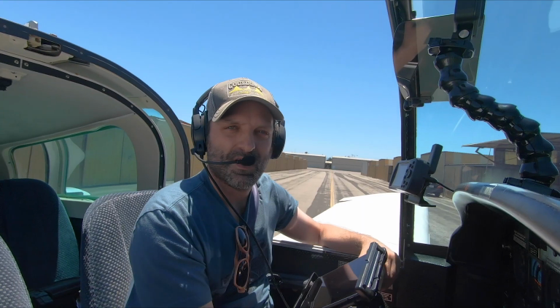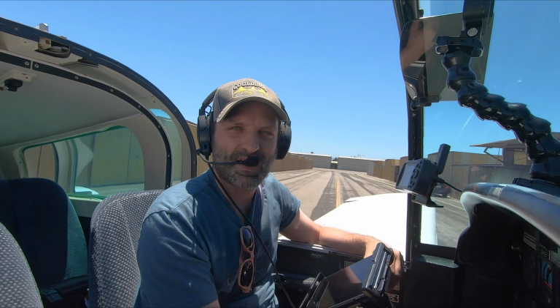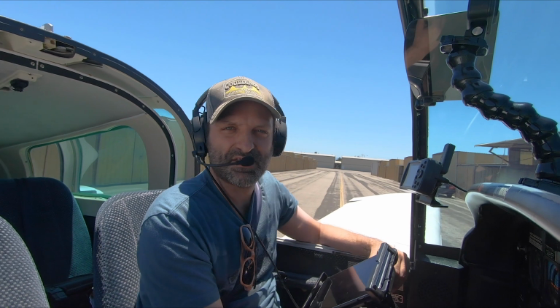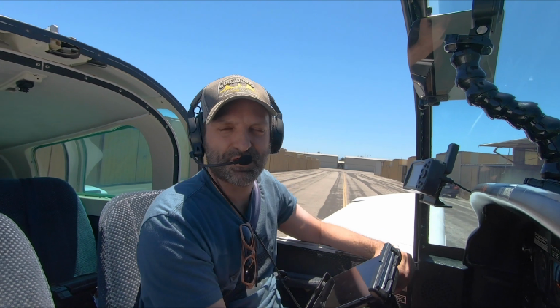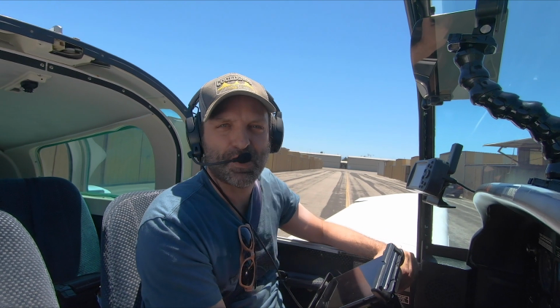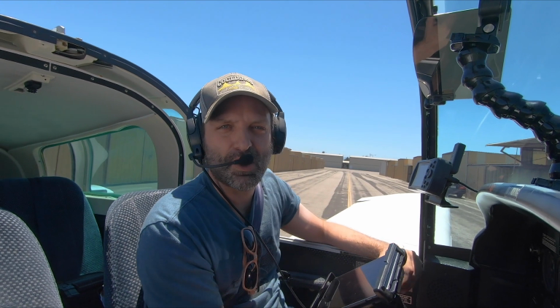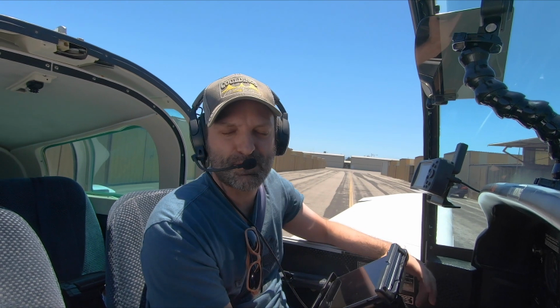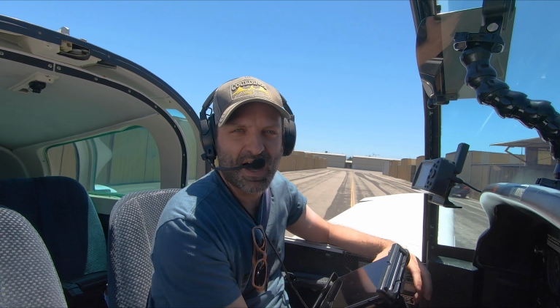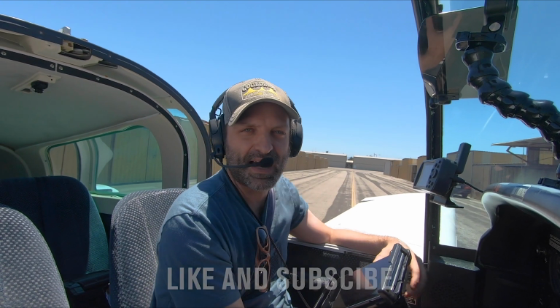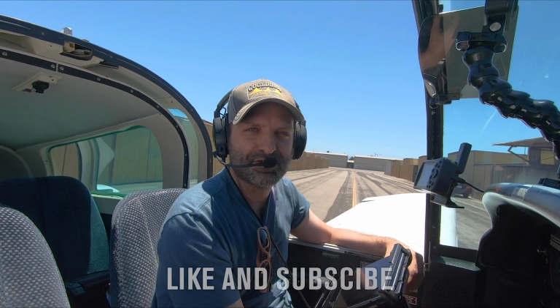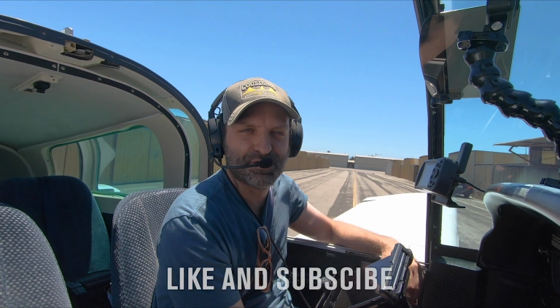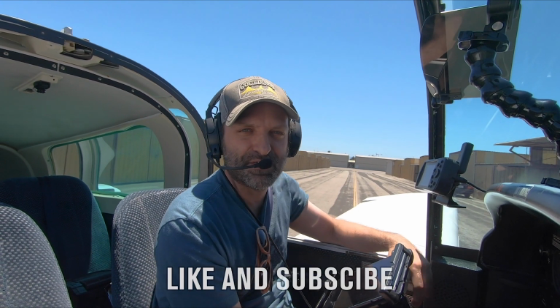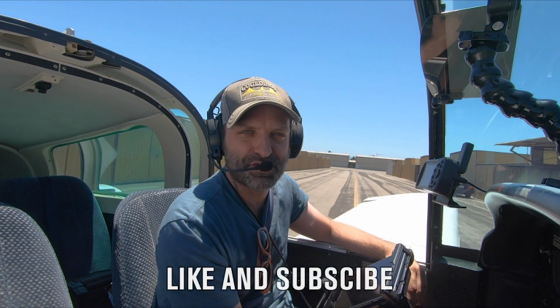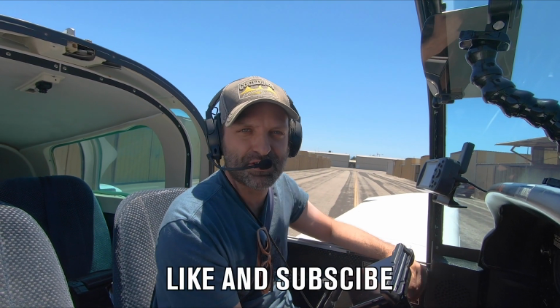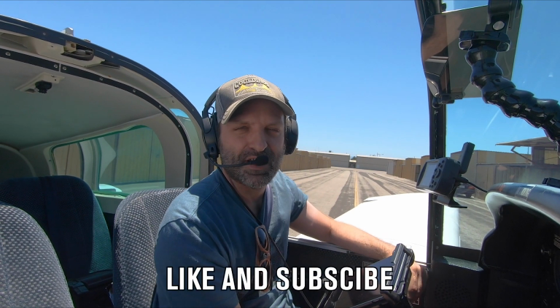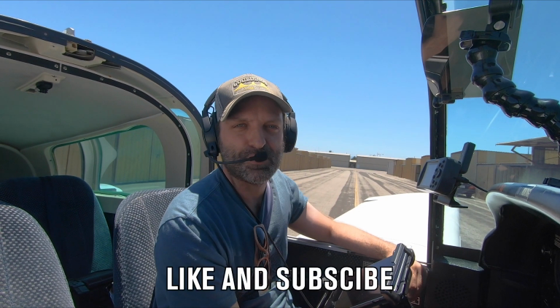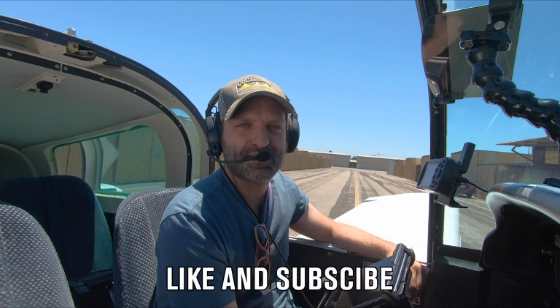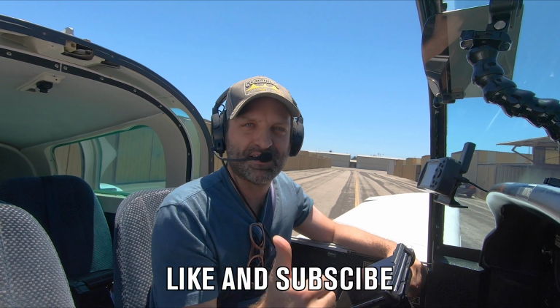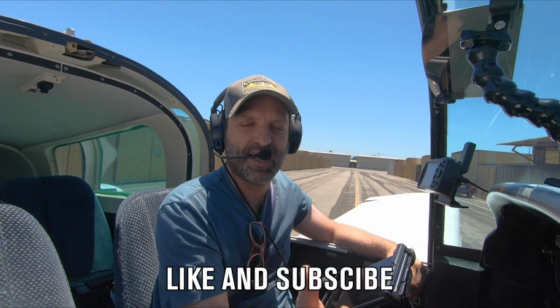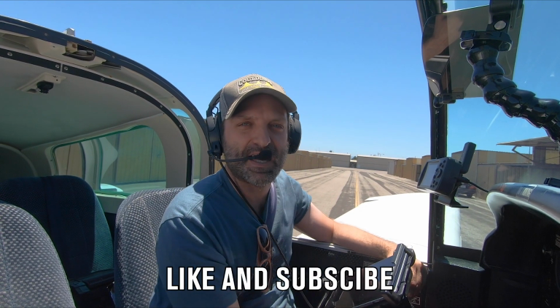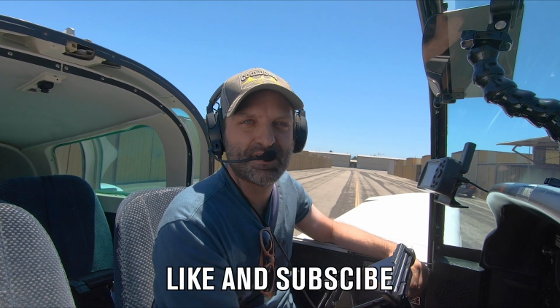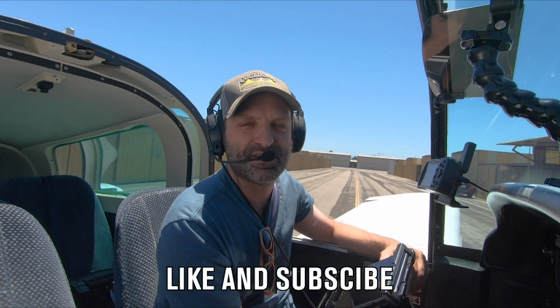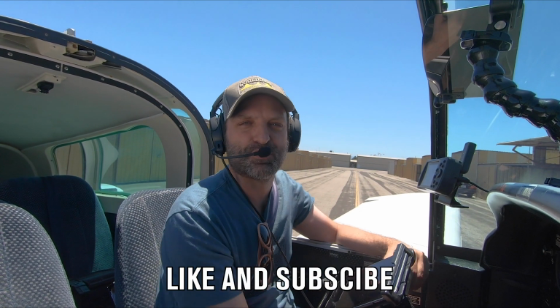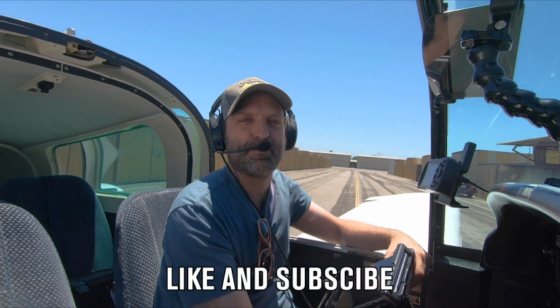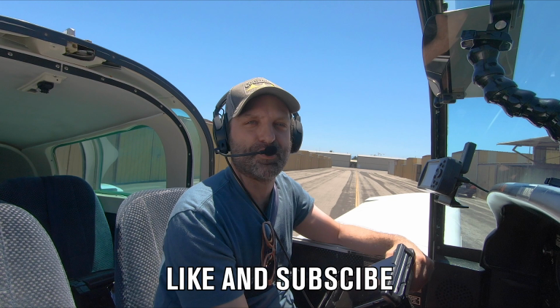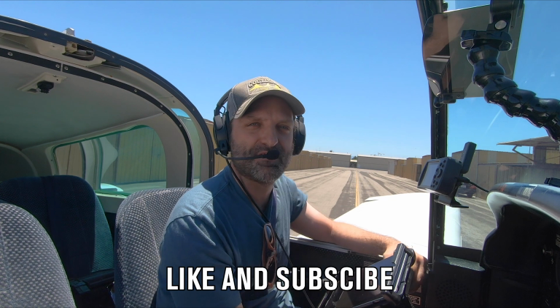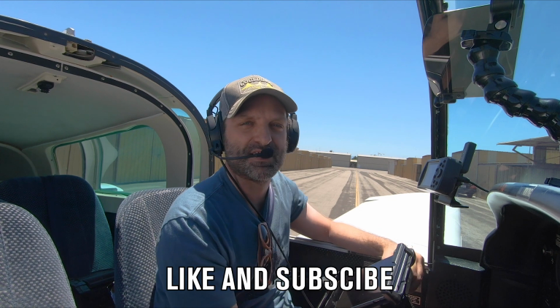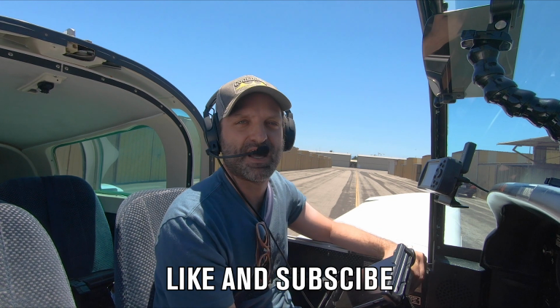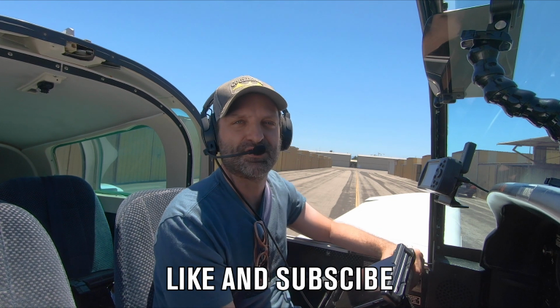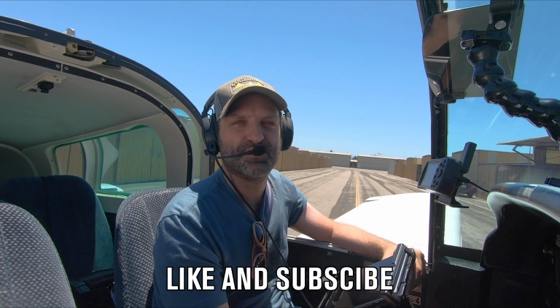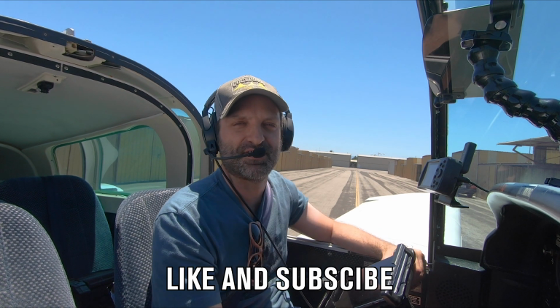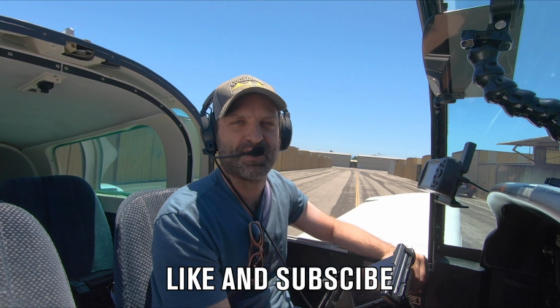Alright guys, thanks for following along on my high altitude adventure. If you liked it, hit that like button and subscribe if you haven't, and I'll see you next time.